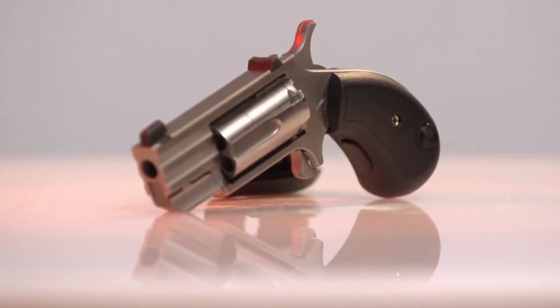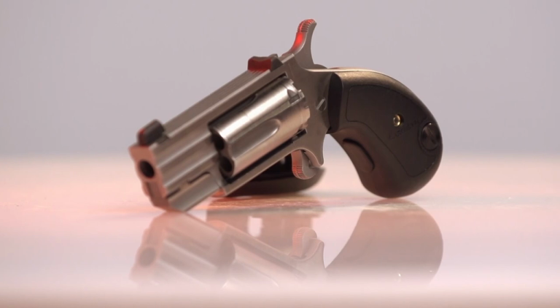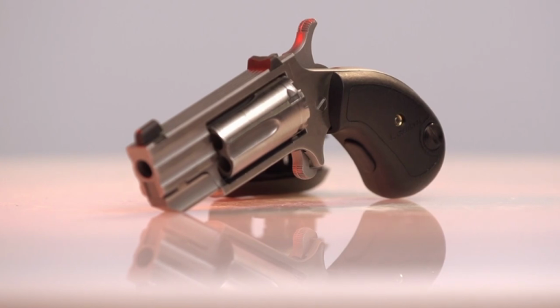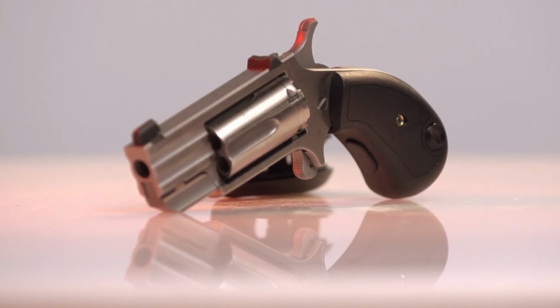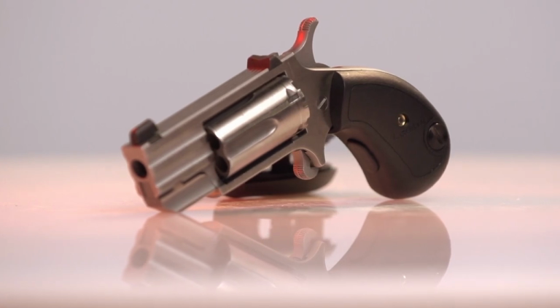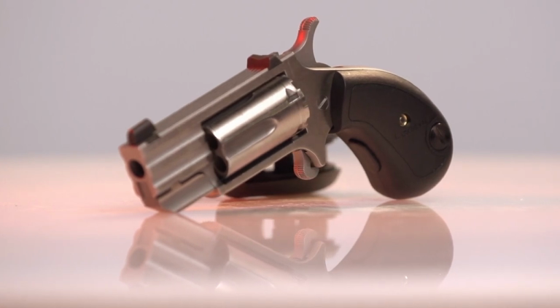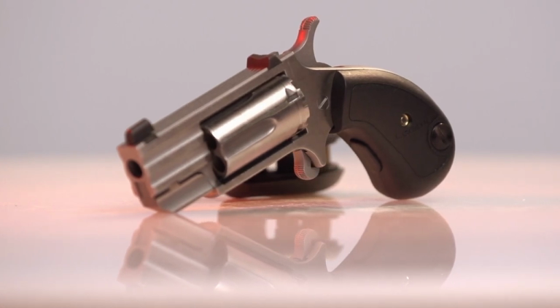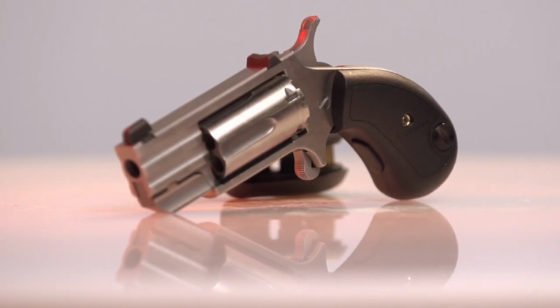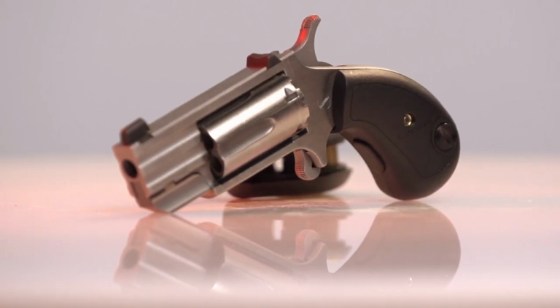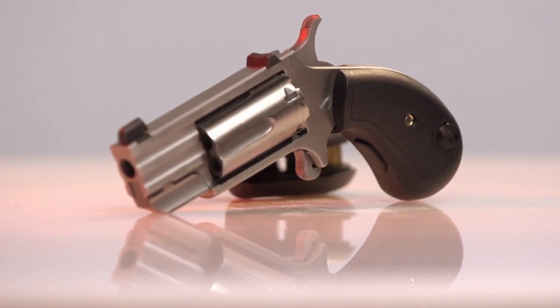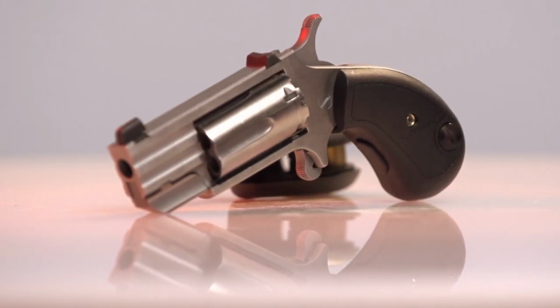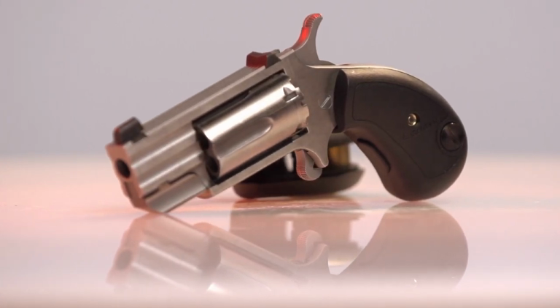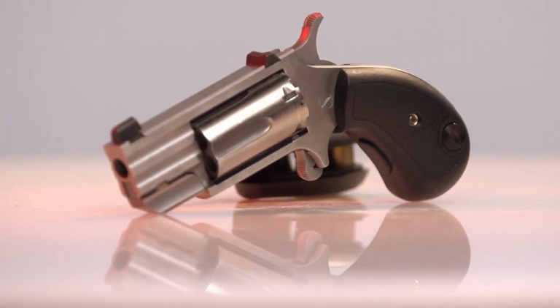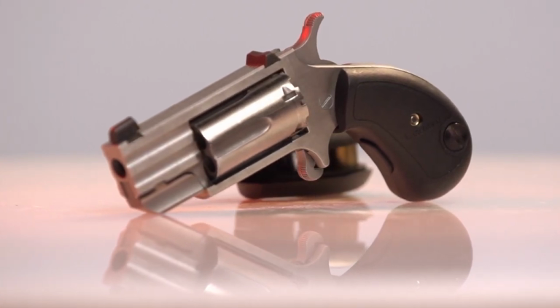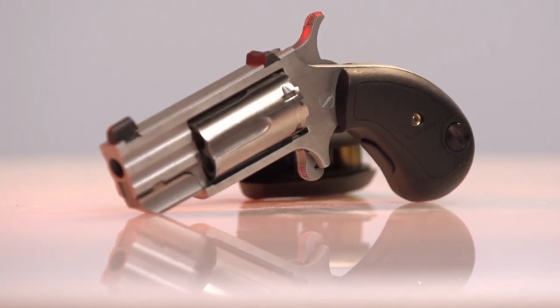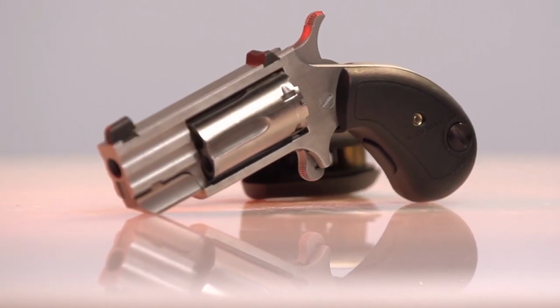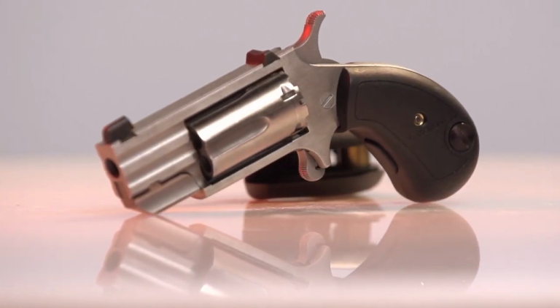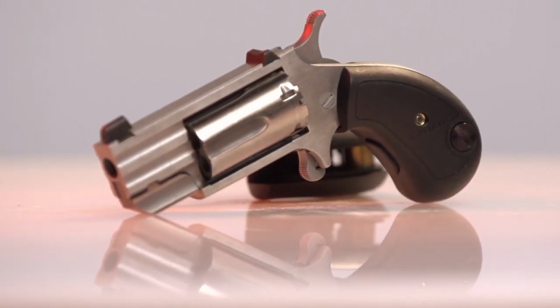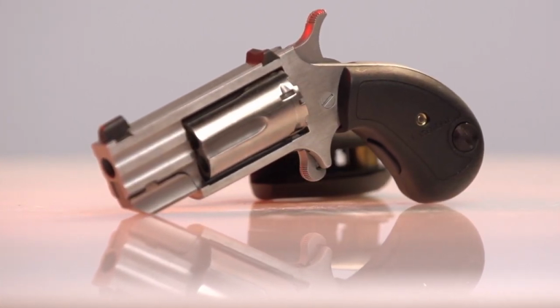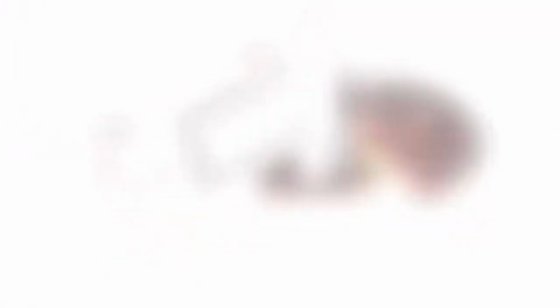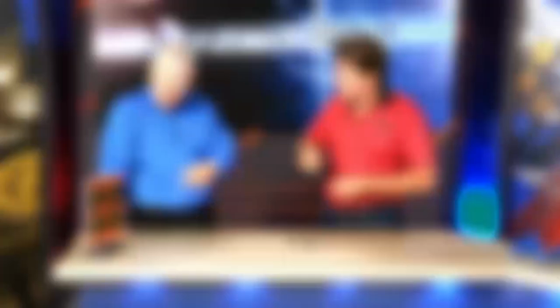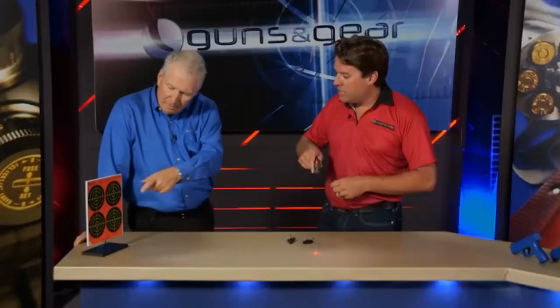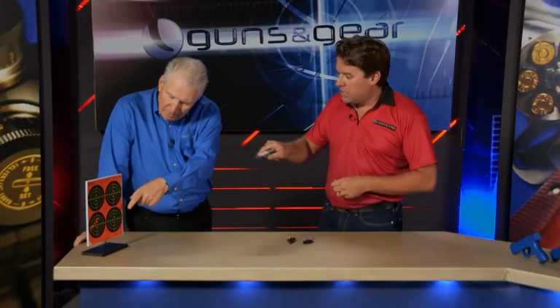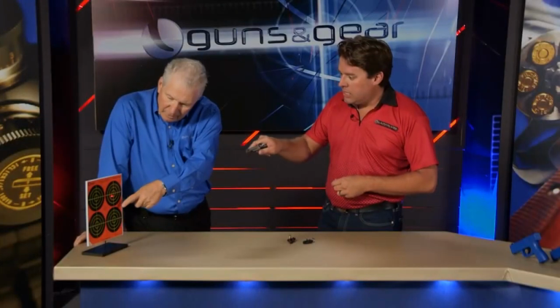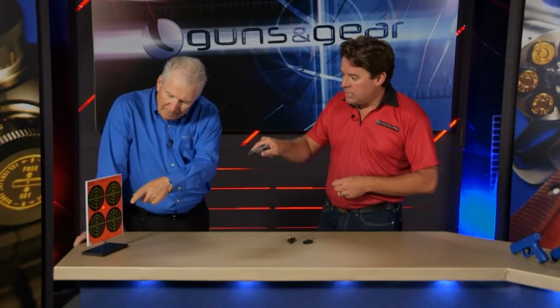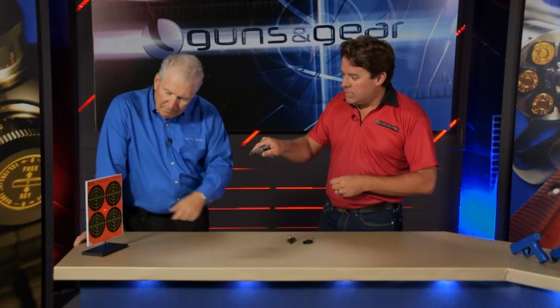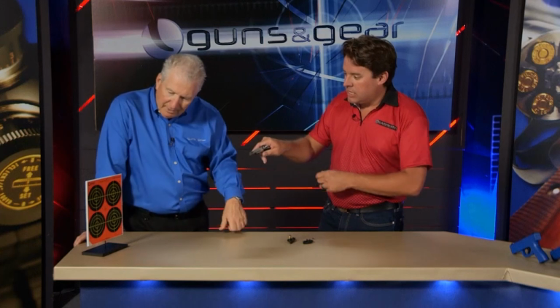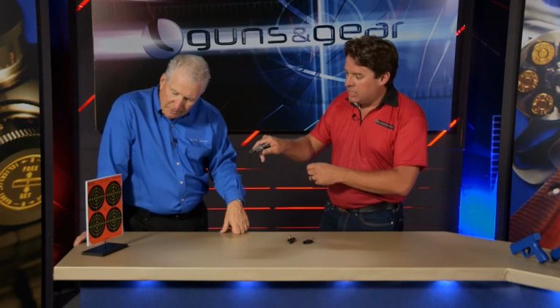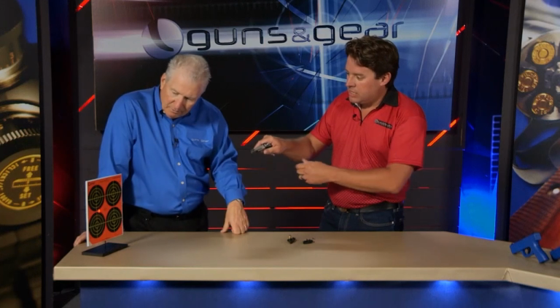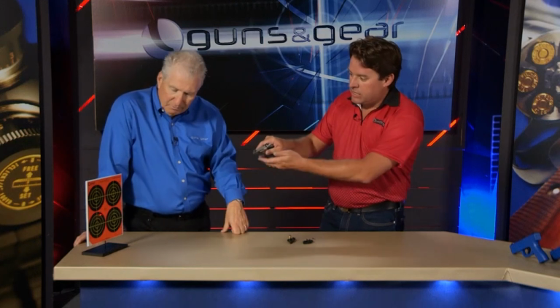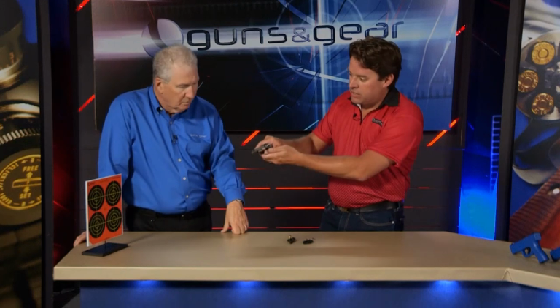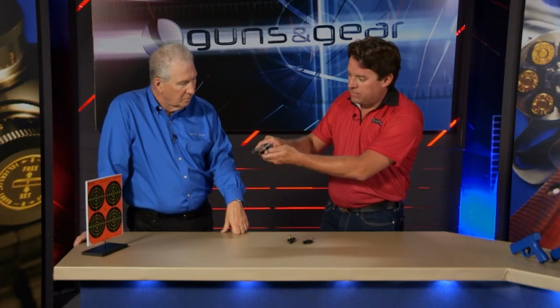Activation — it's a one finger activation, but it's how you grip the gun to shoot it. So when you grip it, you get laser. It's going to turn on.